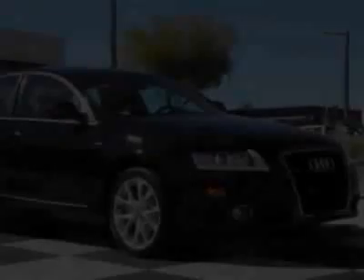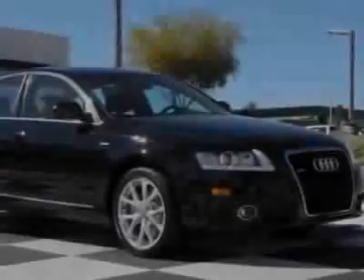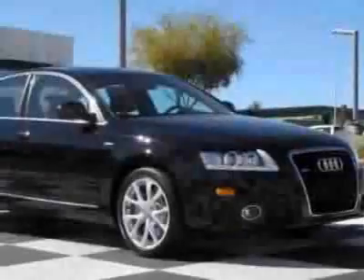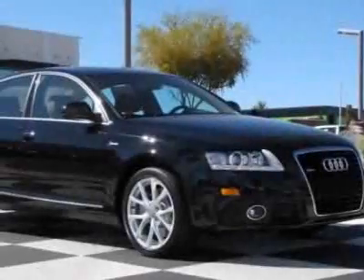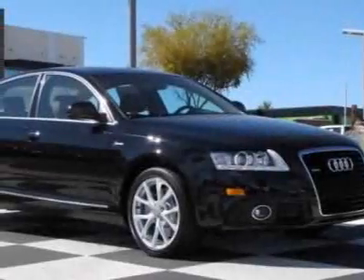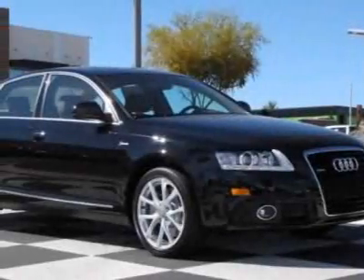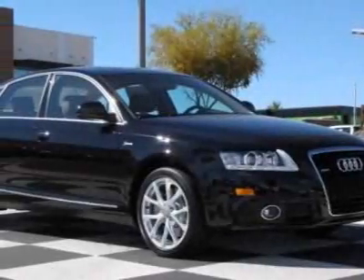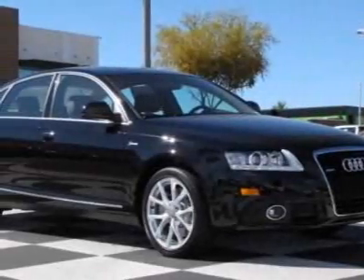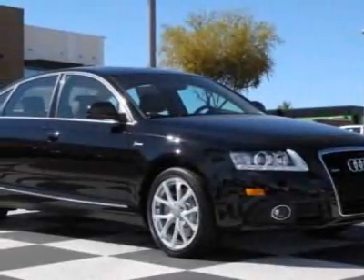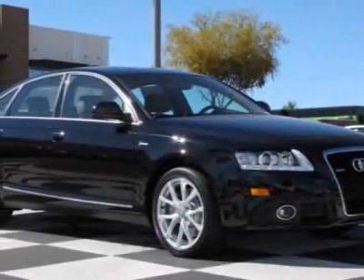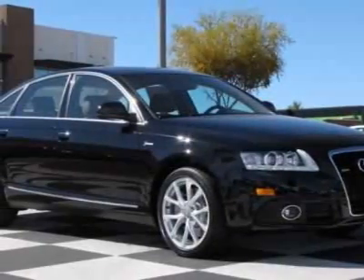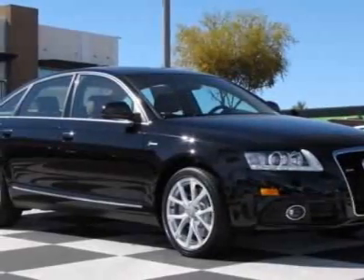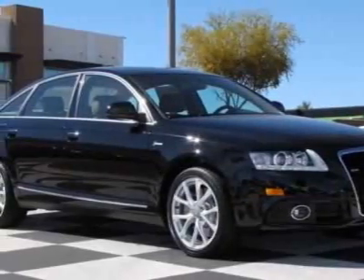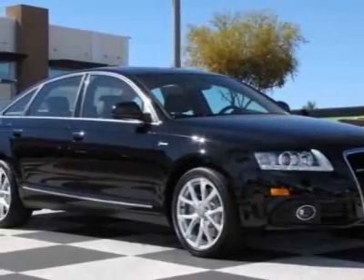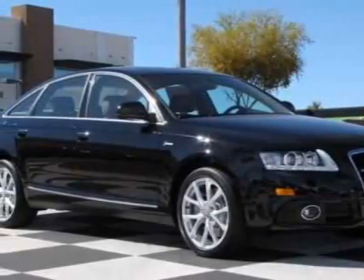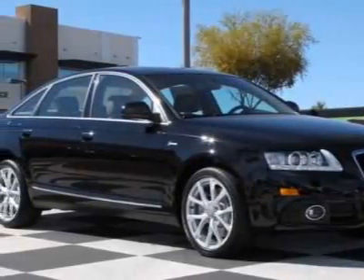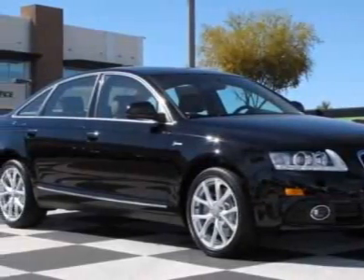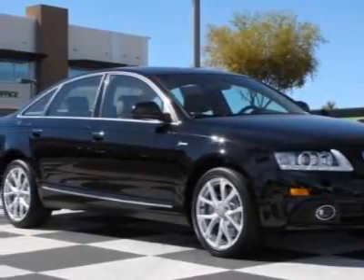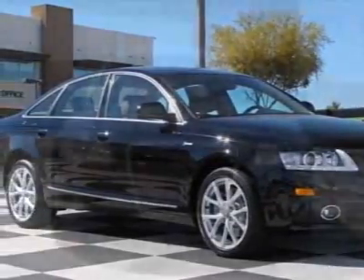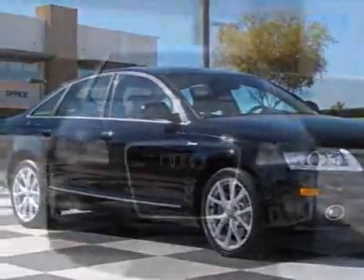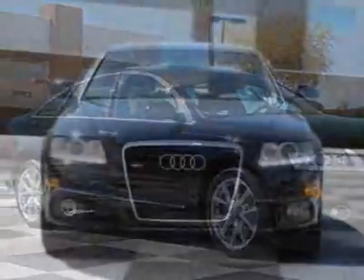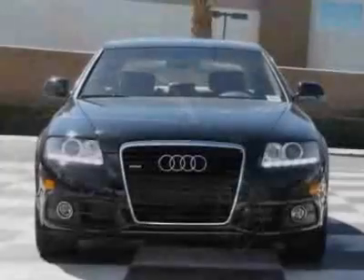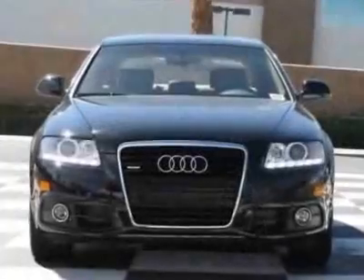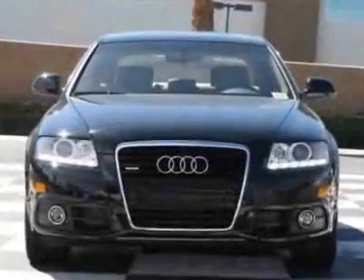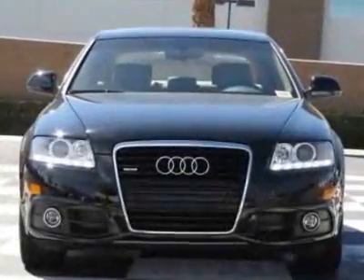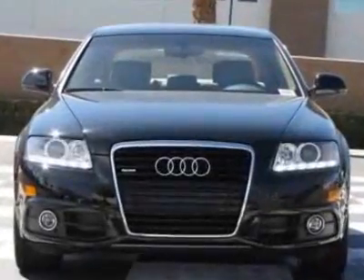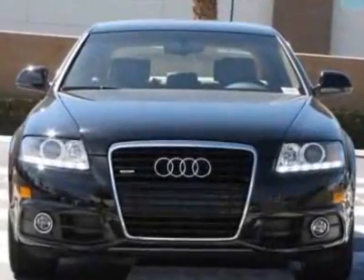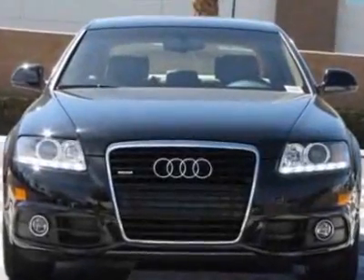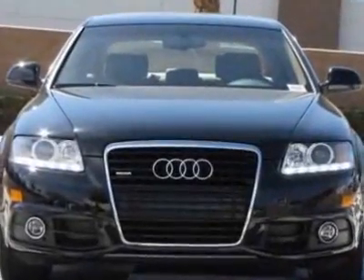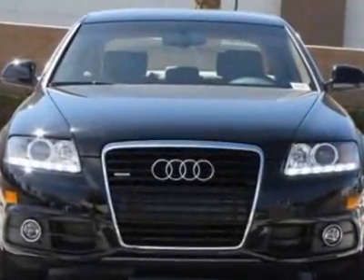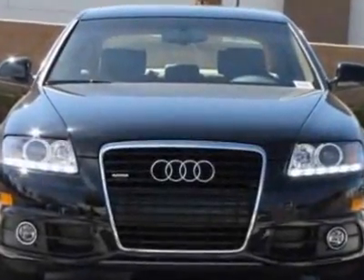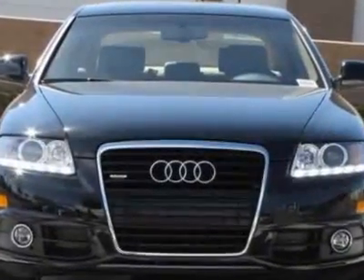Take a look at this new 2011 Audi A6. For your protection, this vehicle has a full factory warranty.